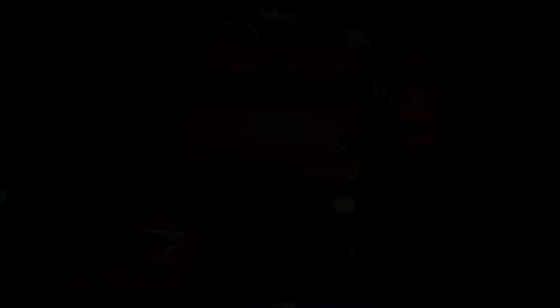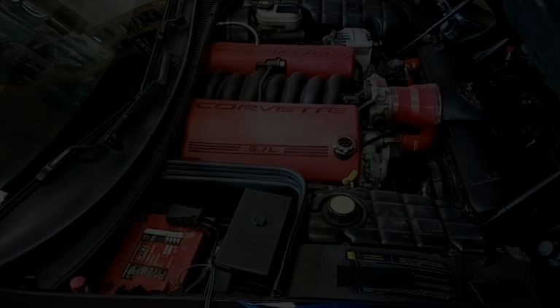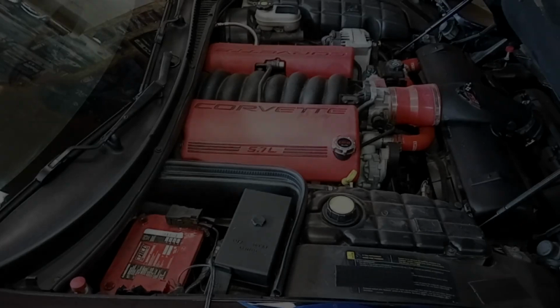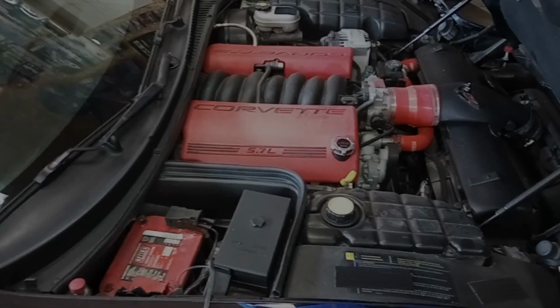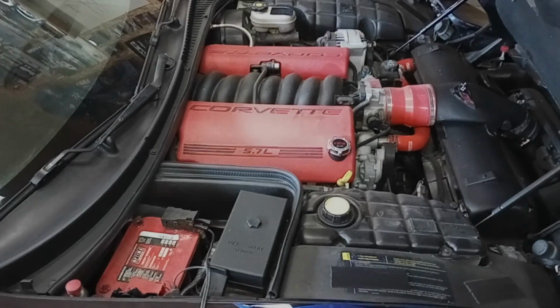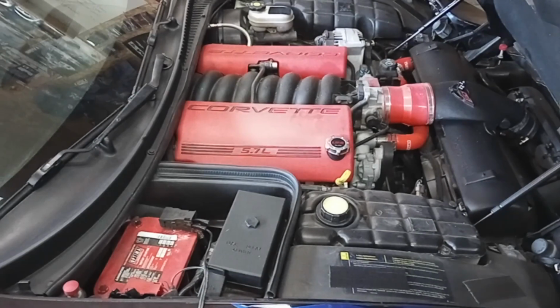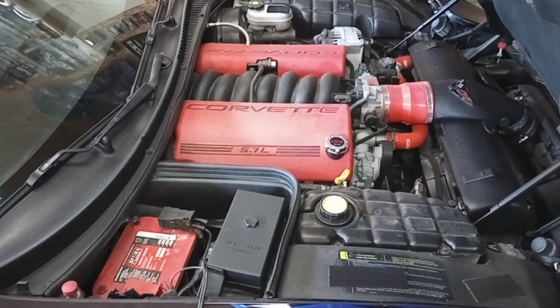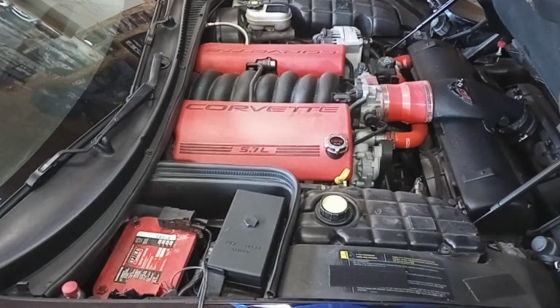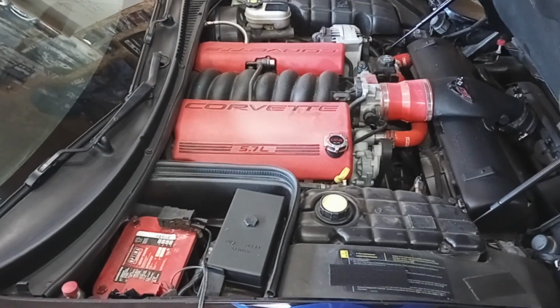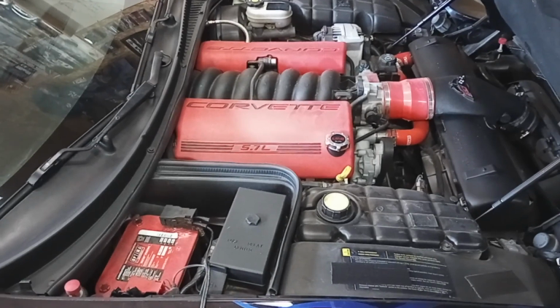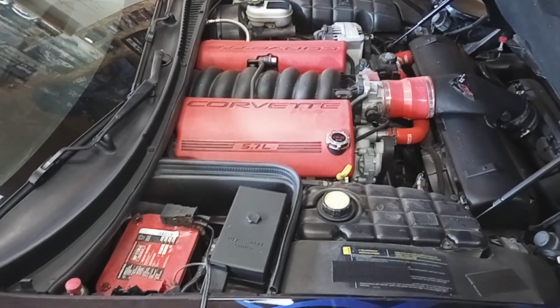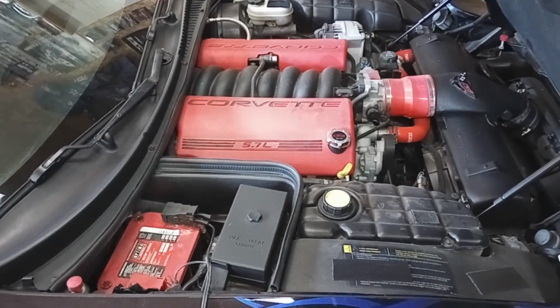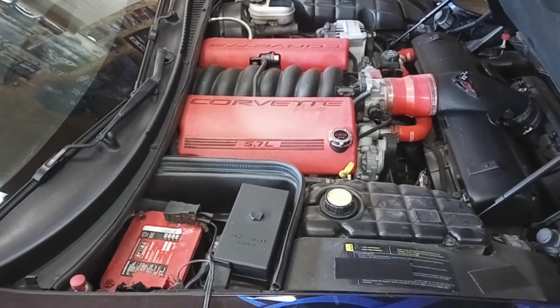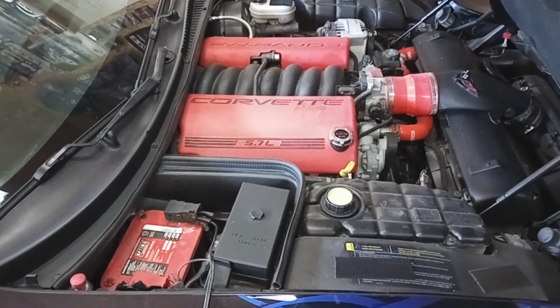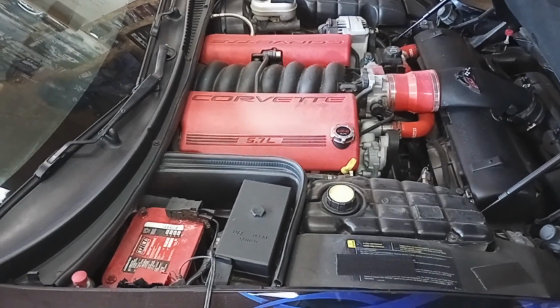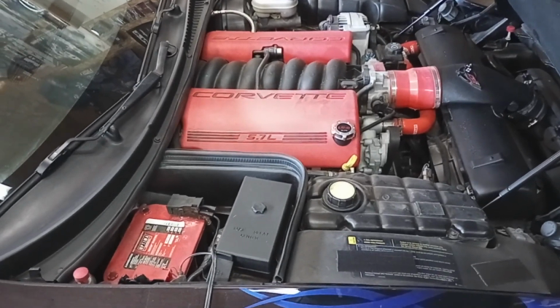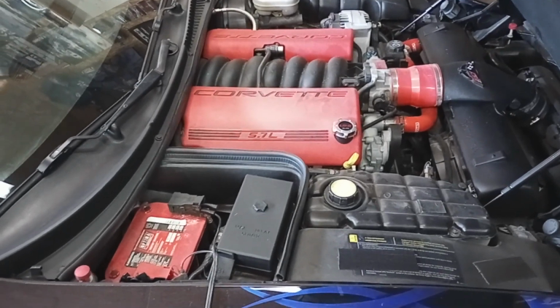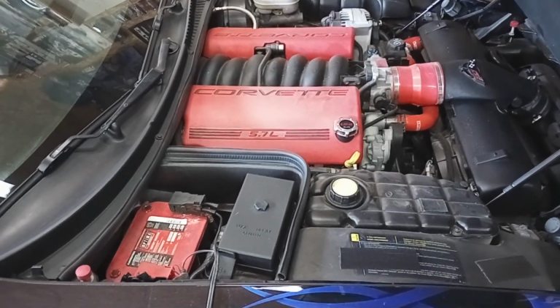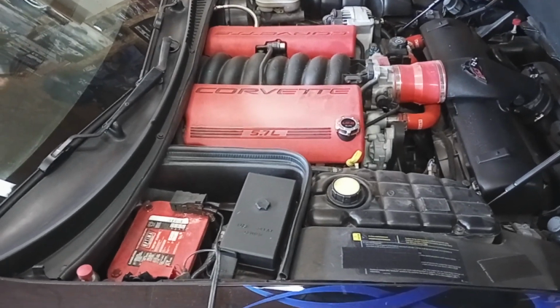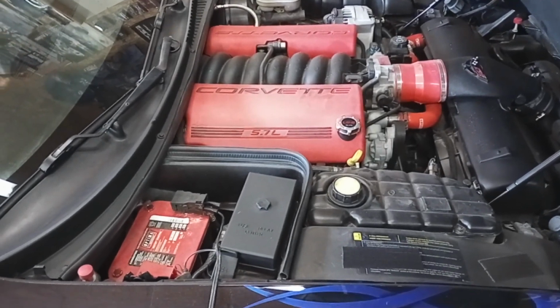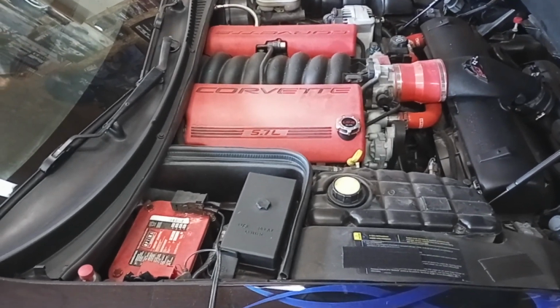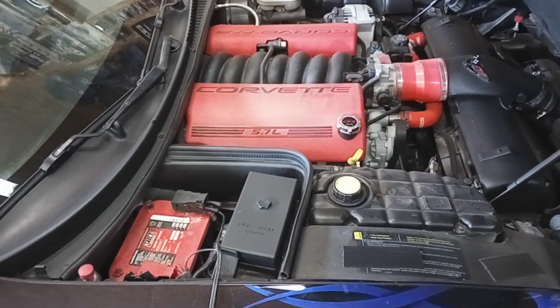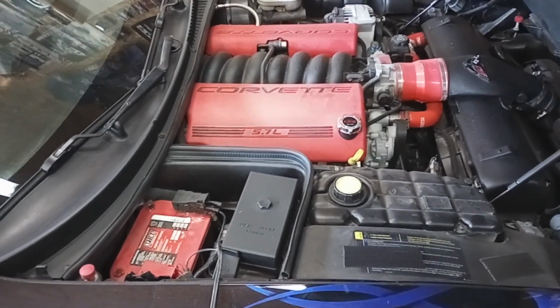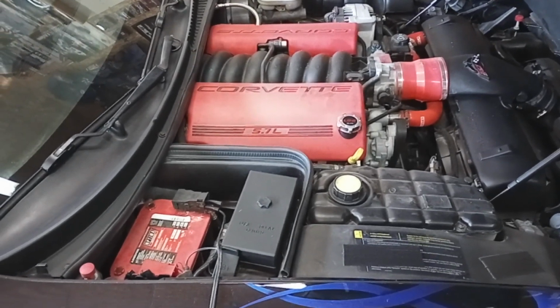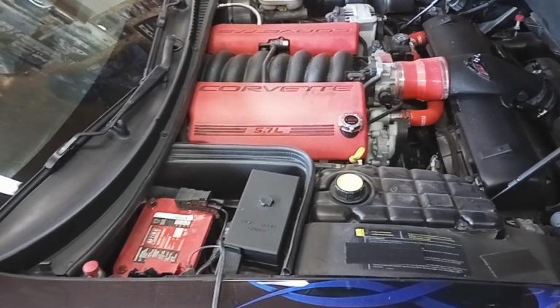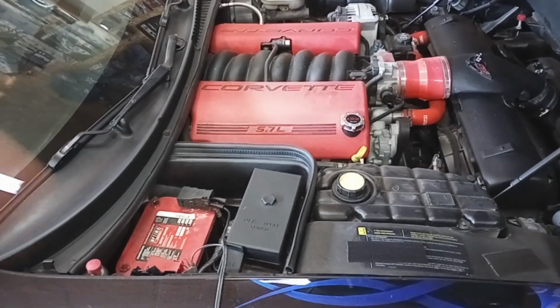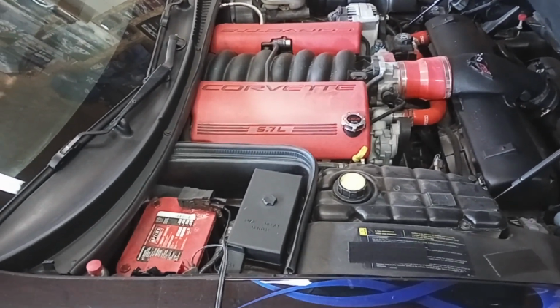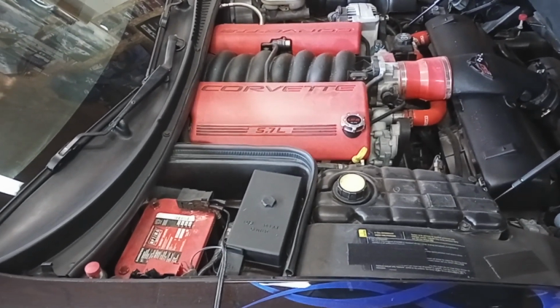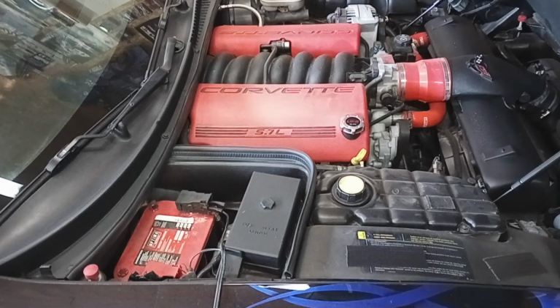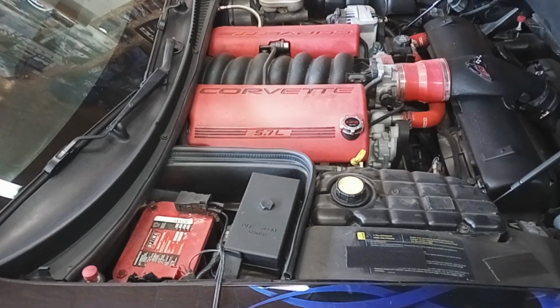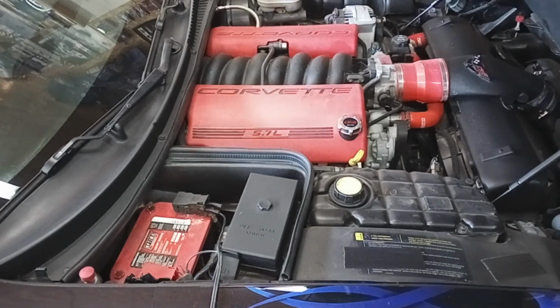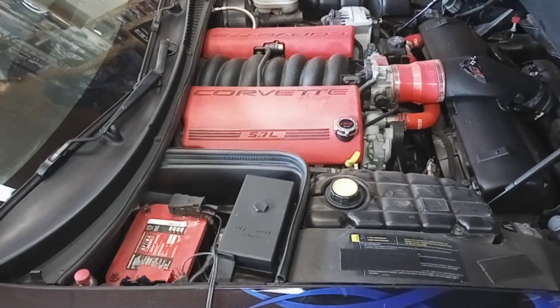Welcome back to the shop here at Basin Motorsports. I'm Kanan. Today we are going to go over what I'm doing in the engine bay.